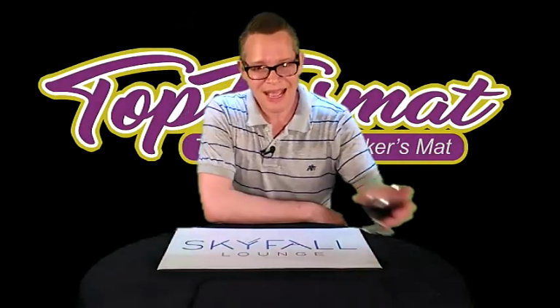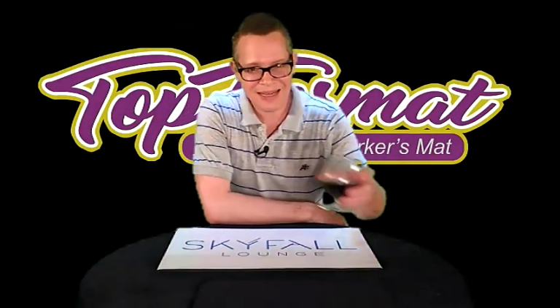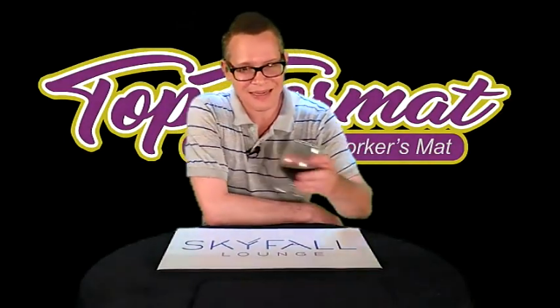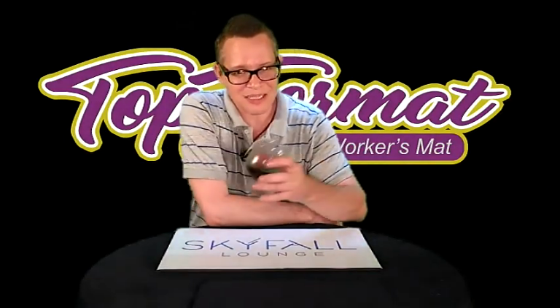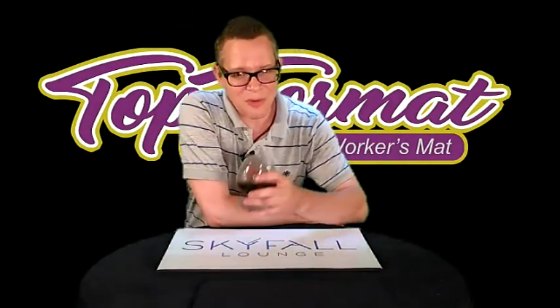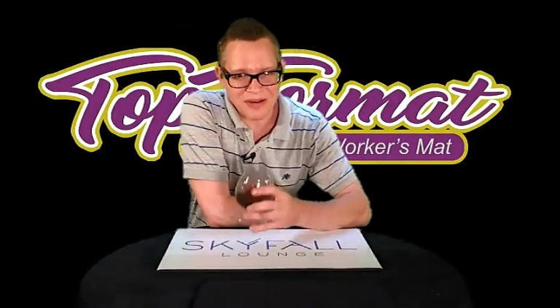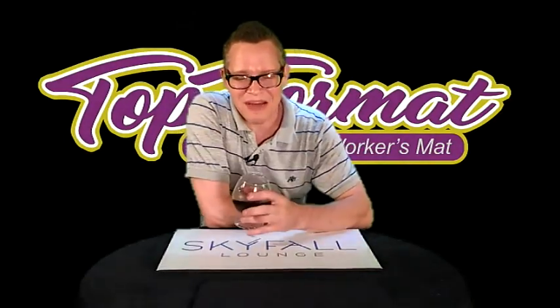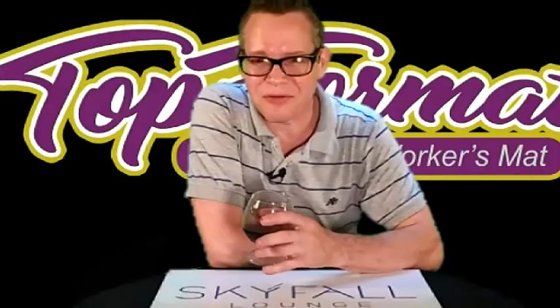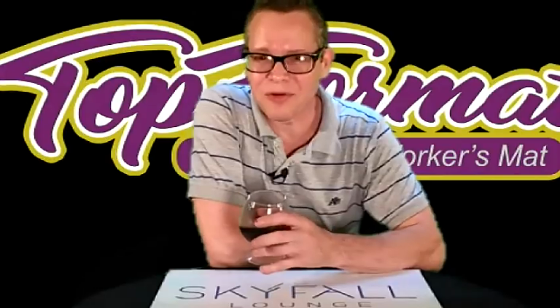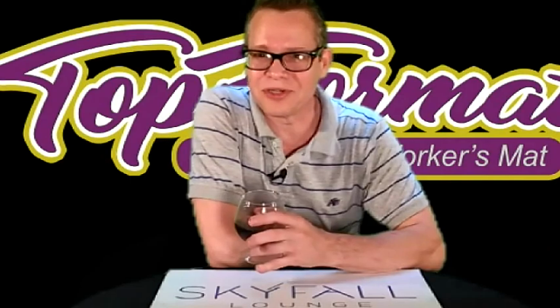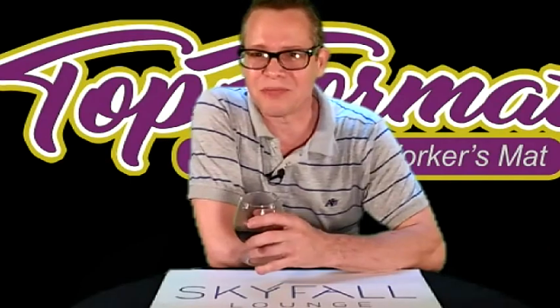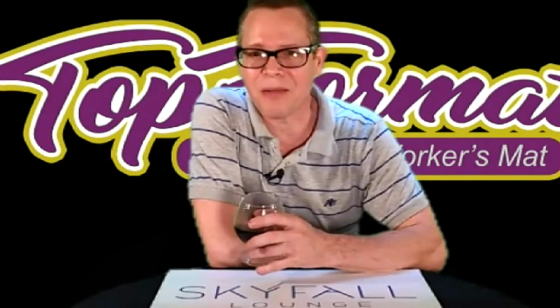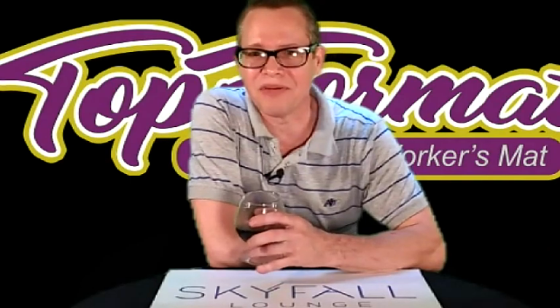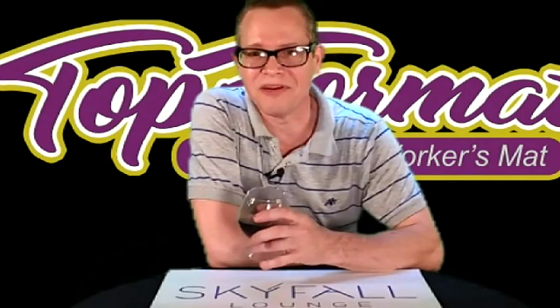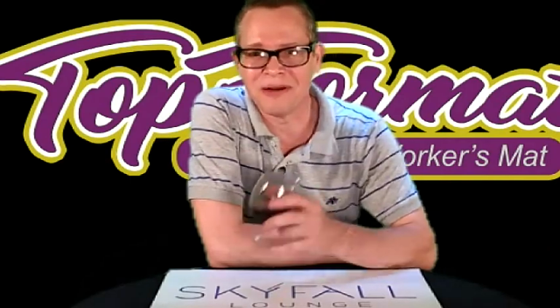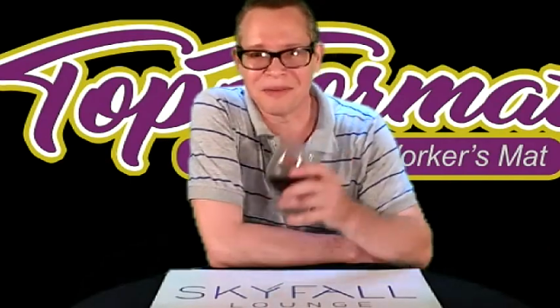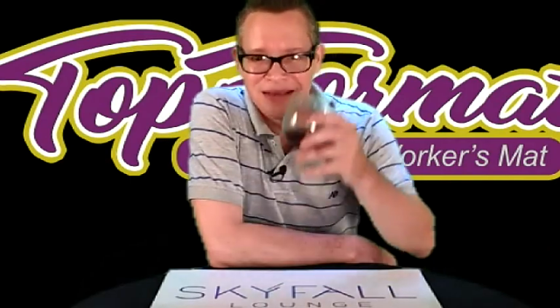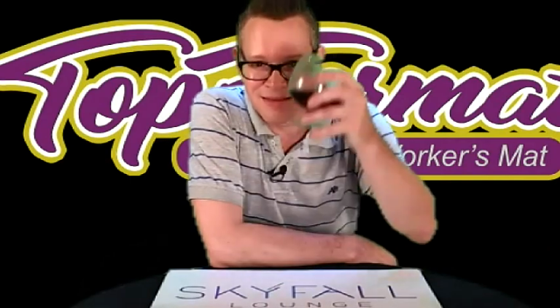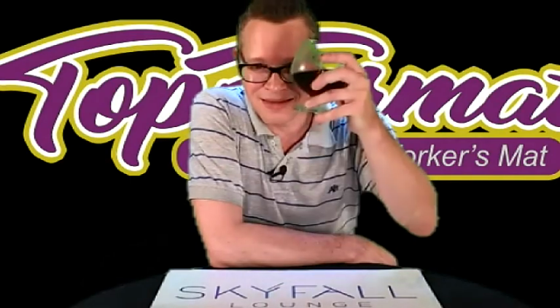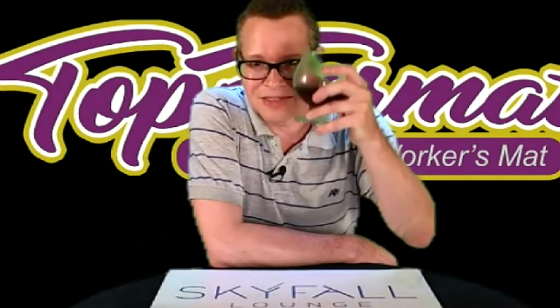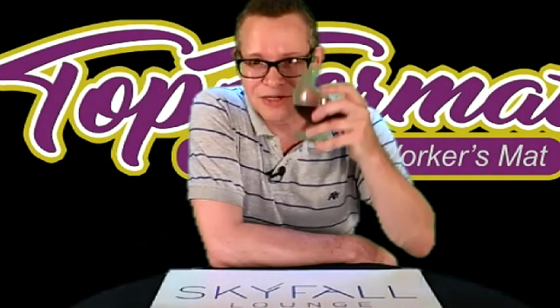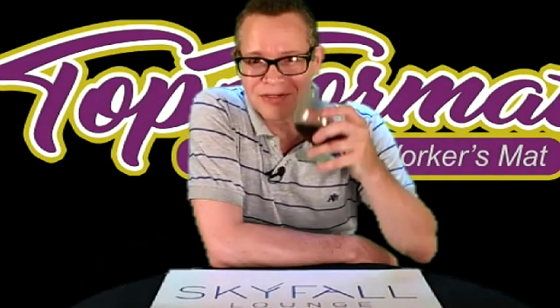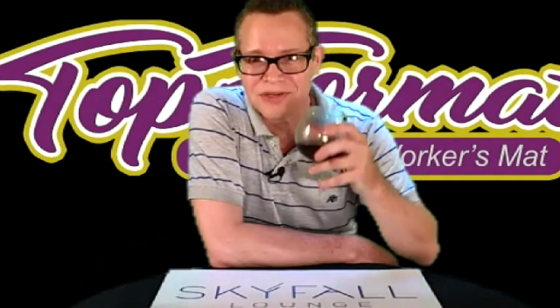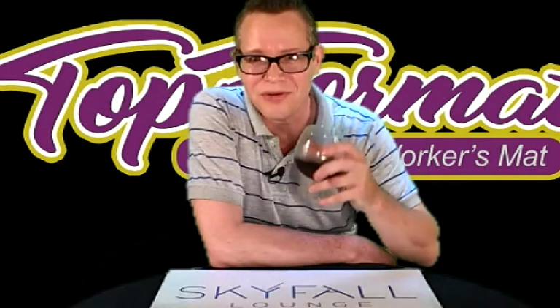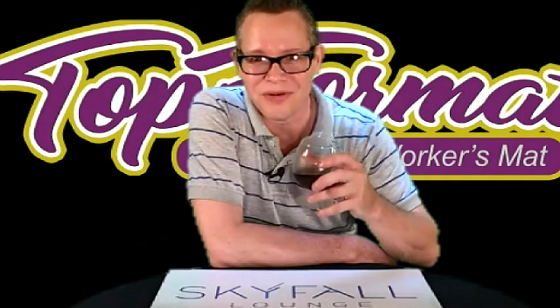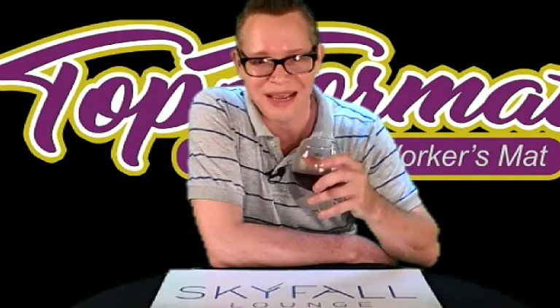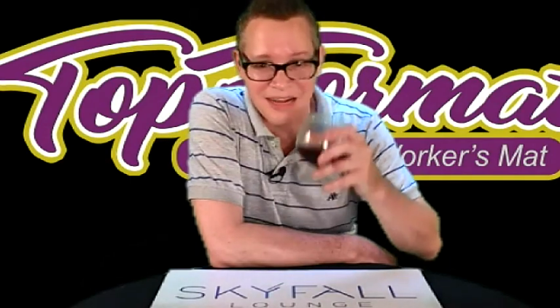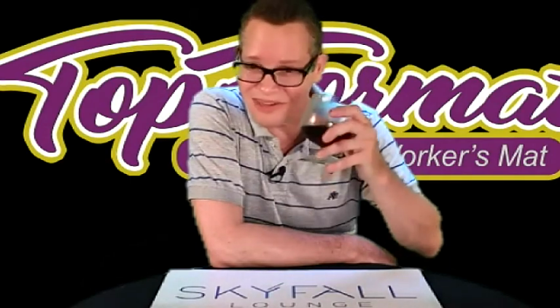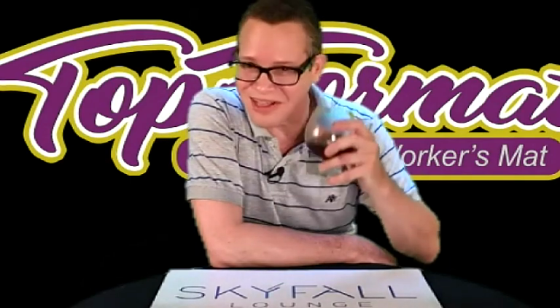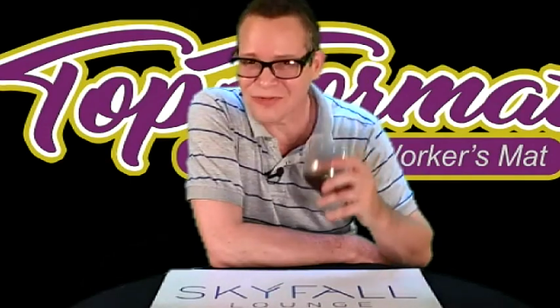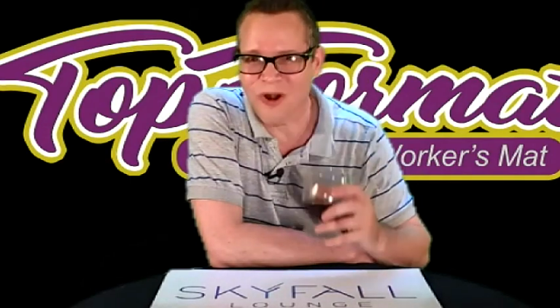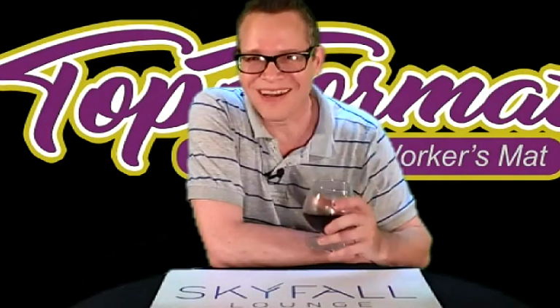And guess what? Afterwards, you can prop your feet up and cheers to you — have a glass of wine.